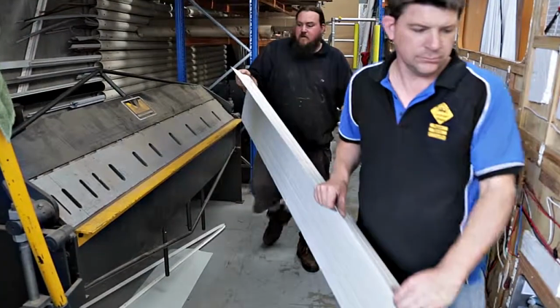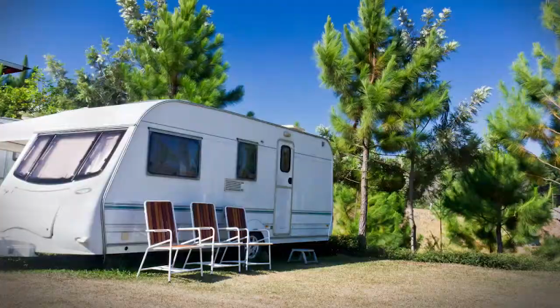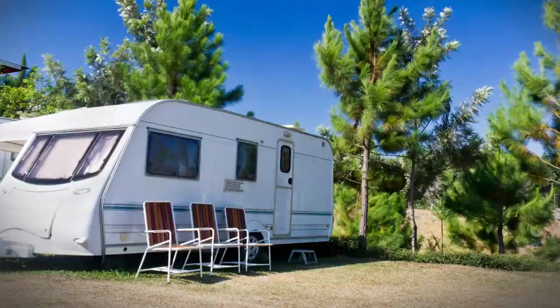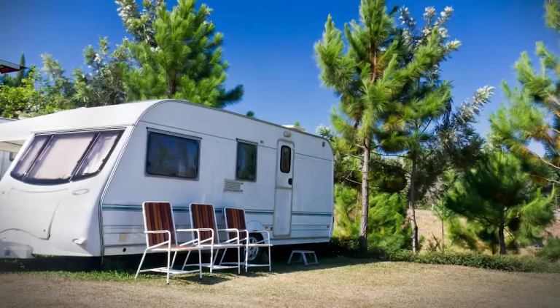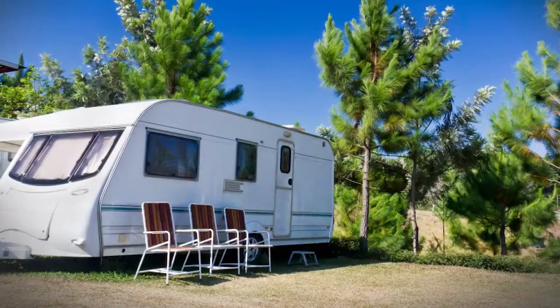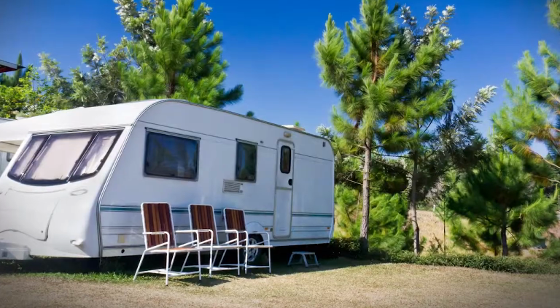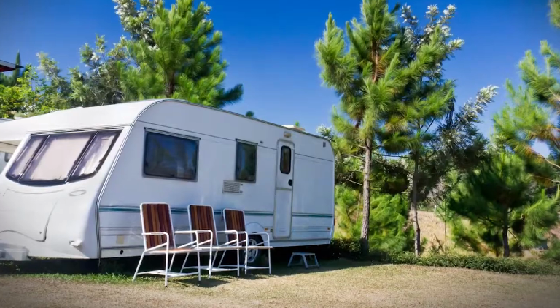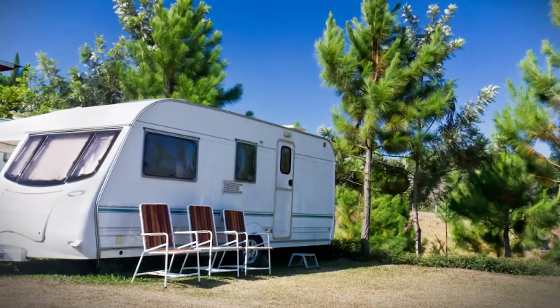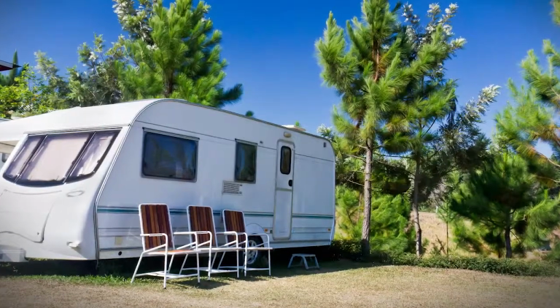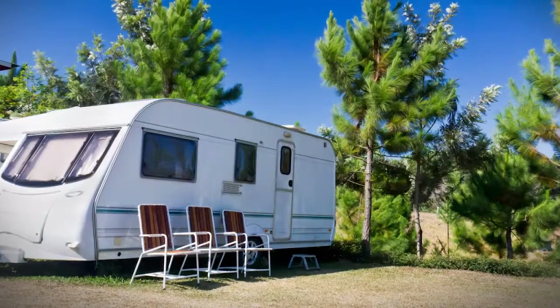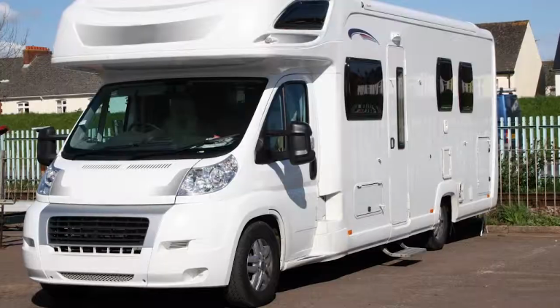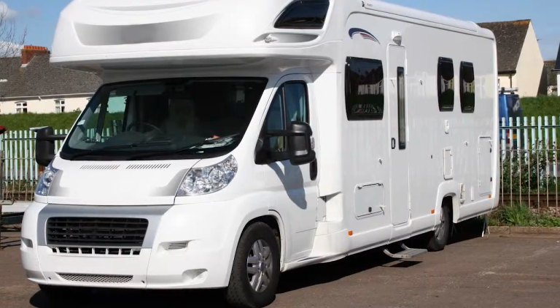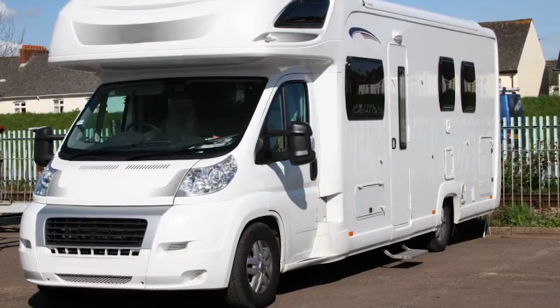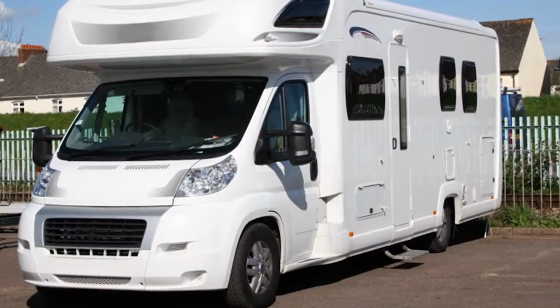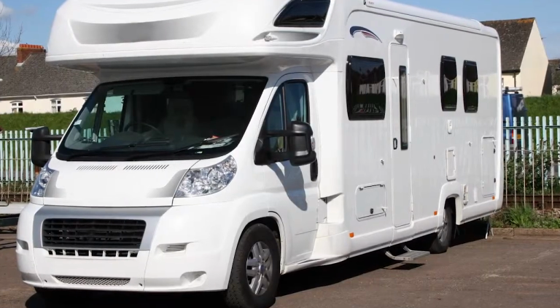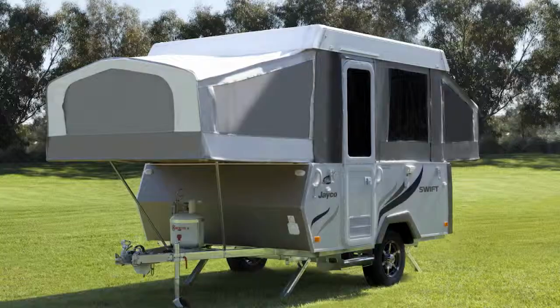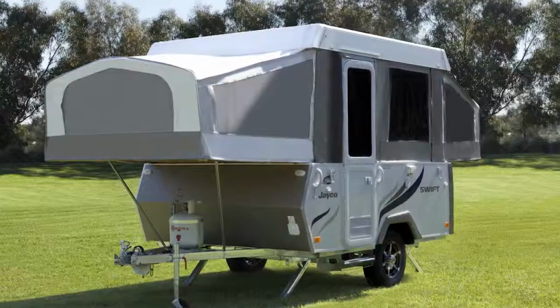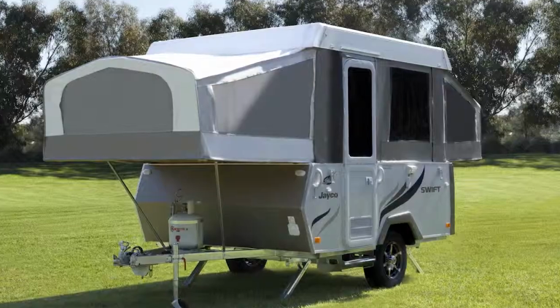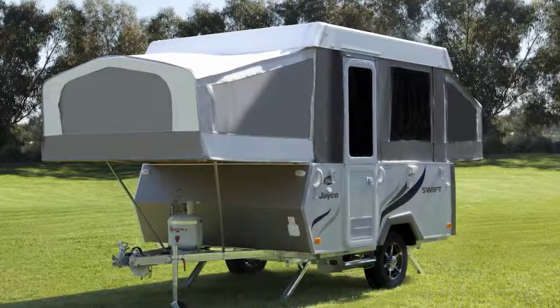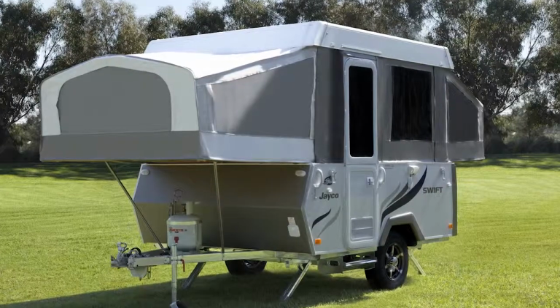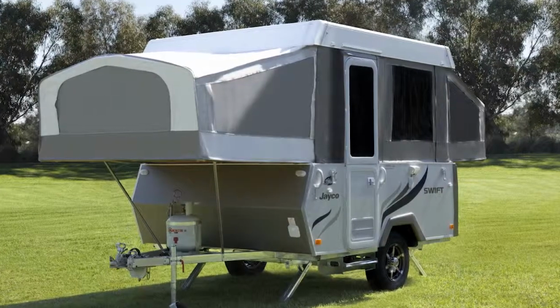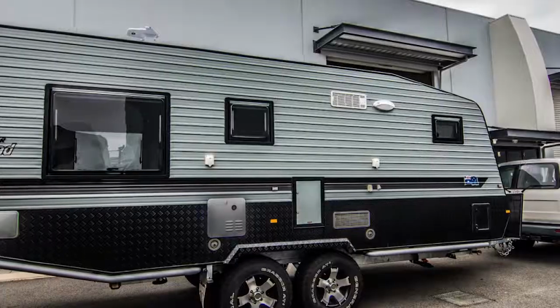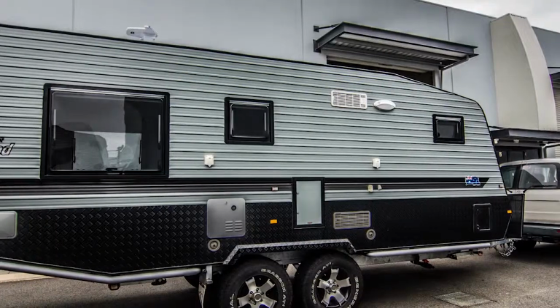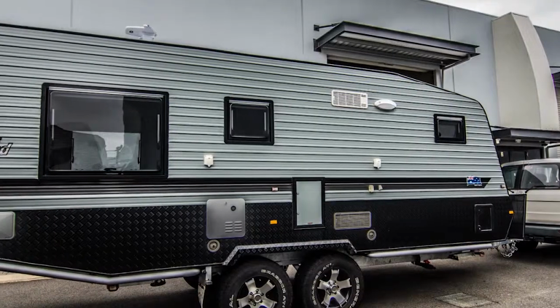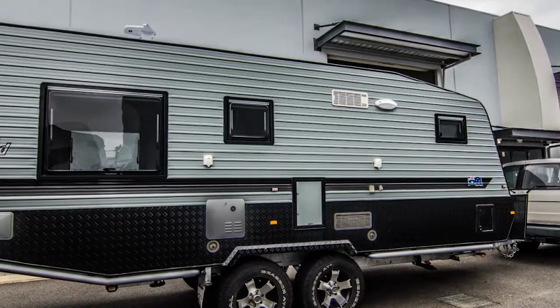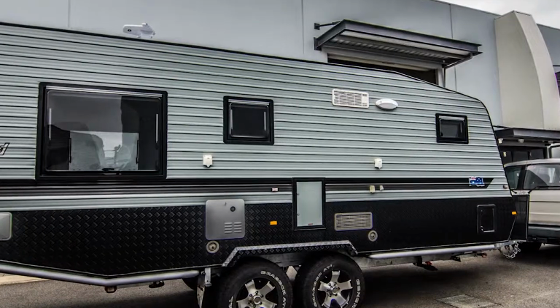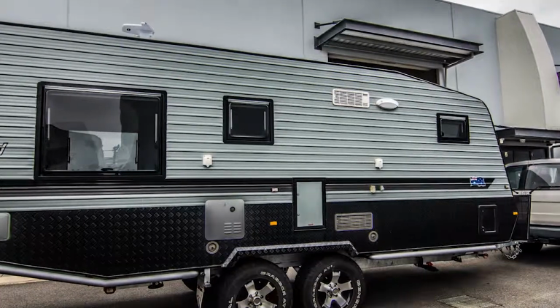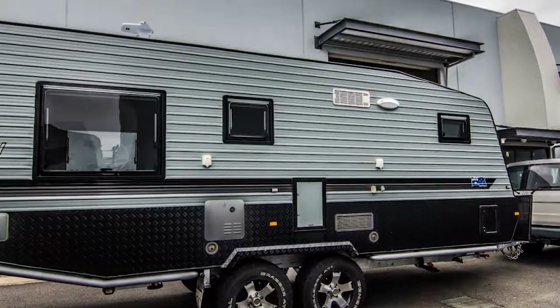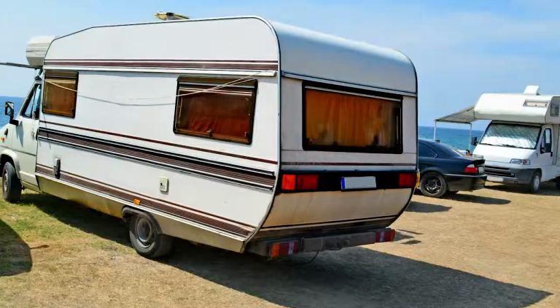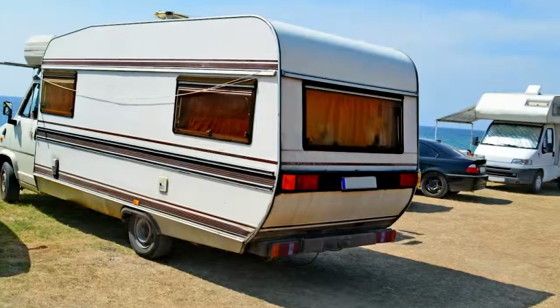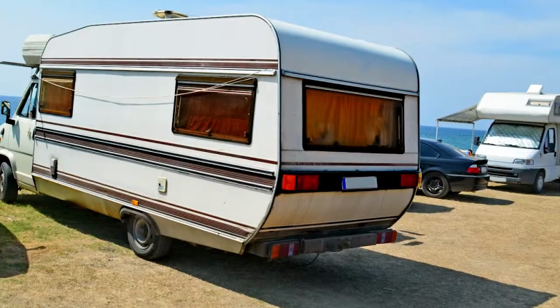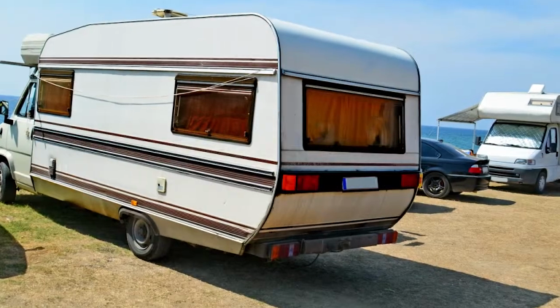We service caravans, motorhomes, pop tops, camper trailers and camper vans.